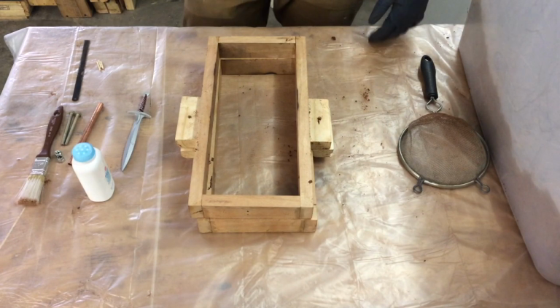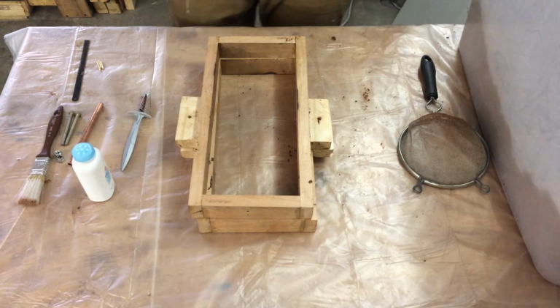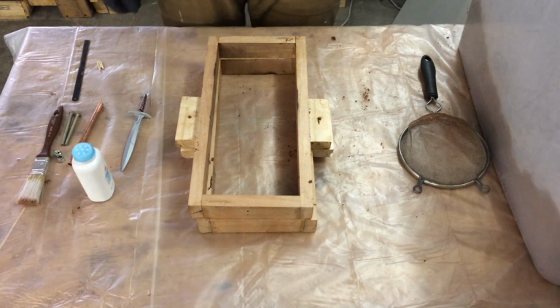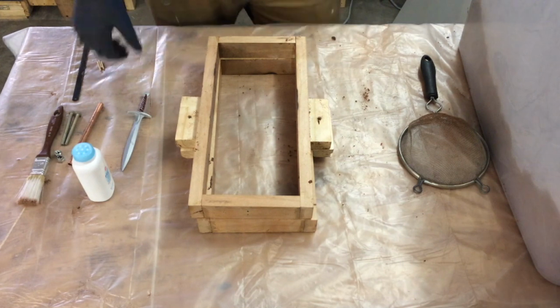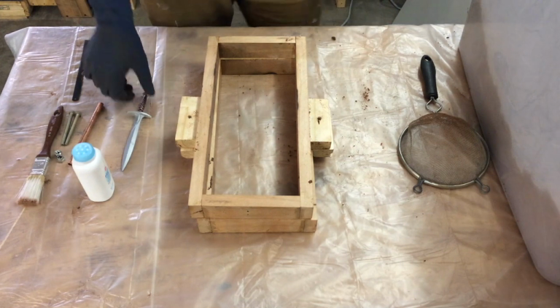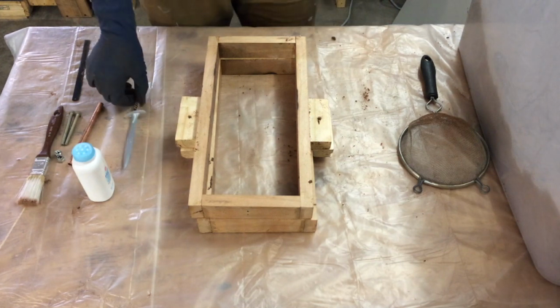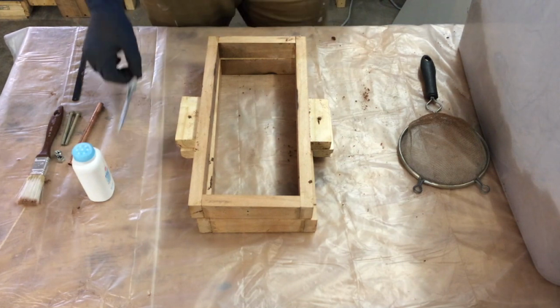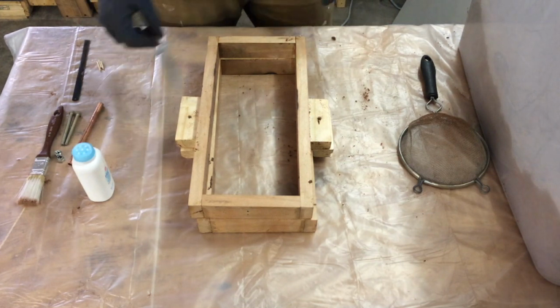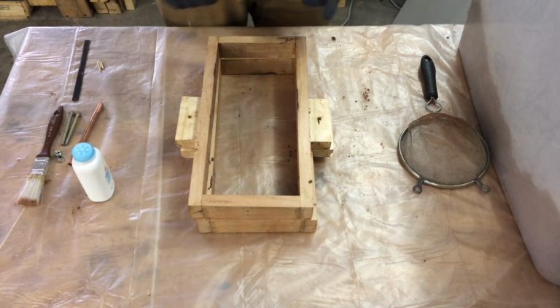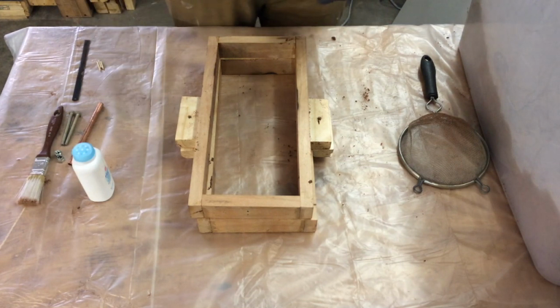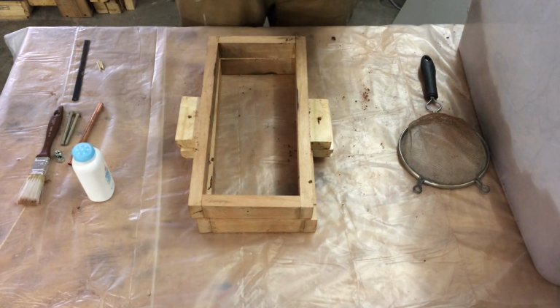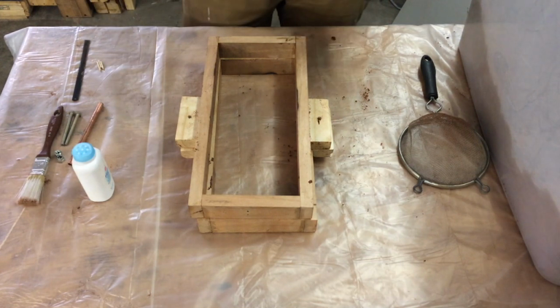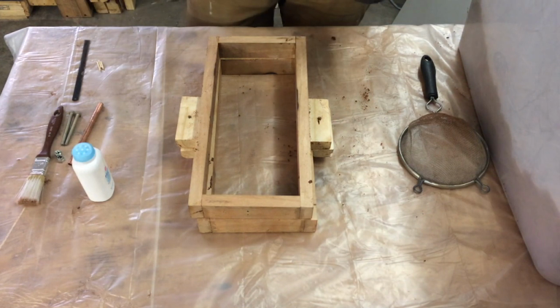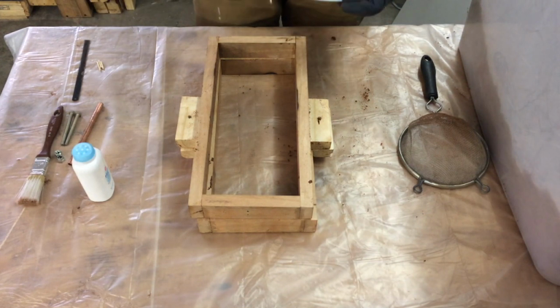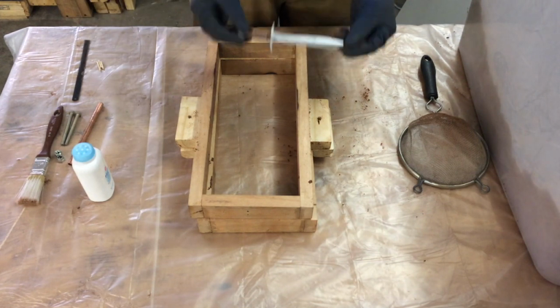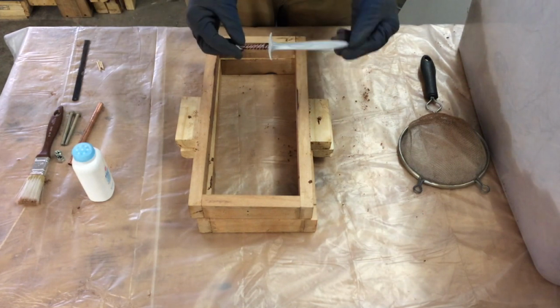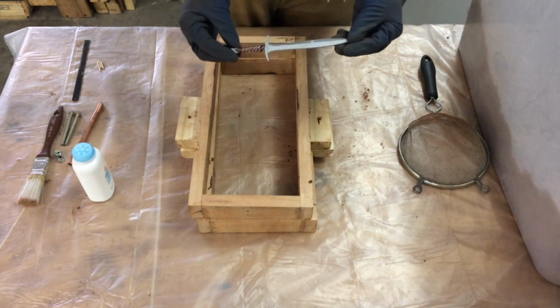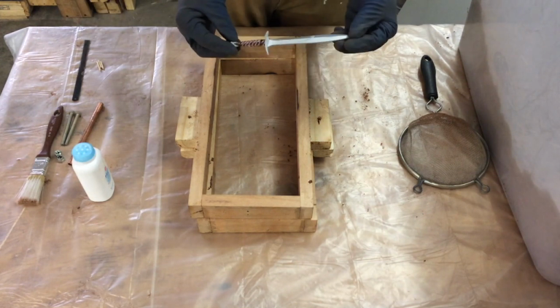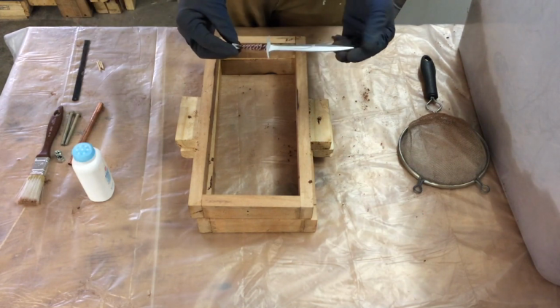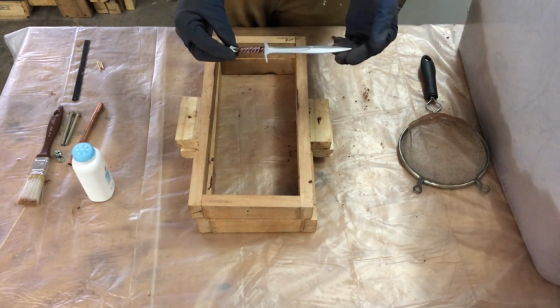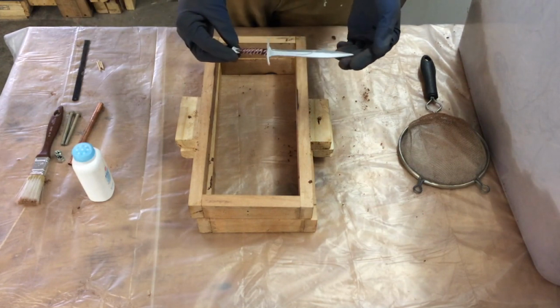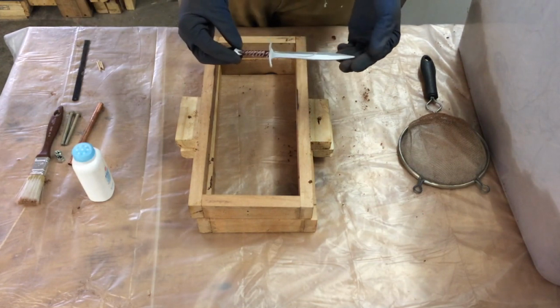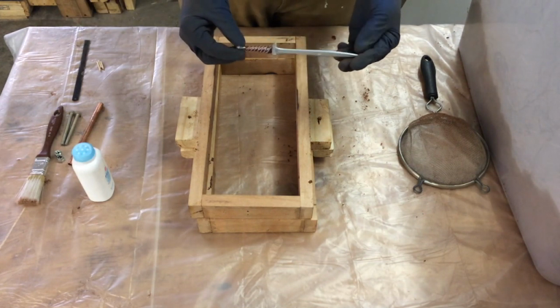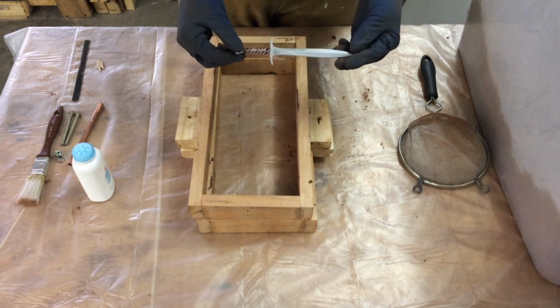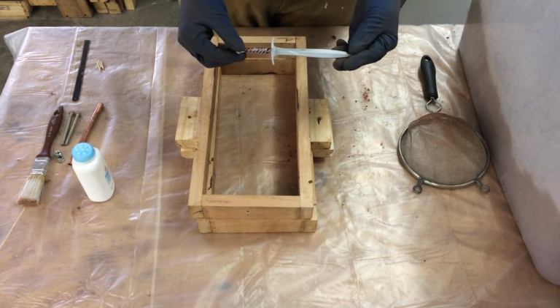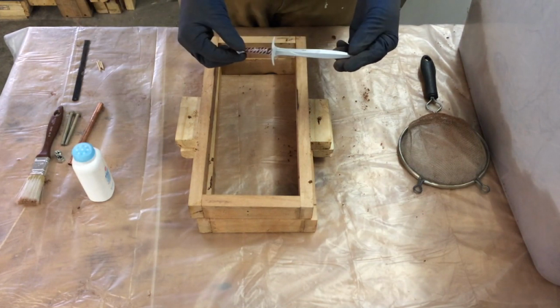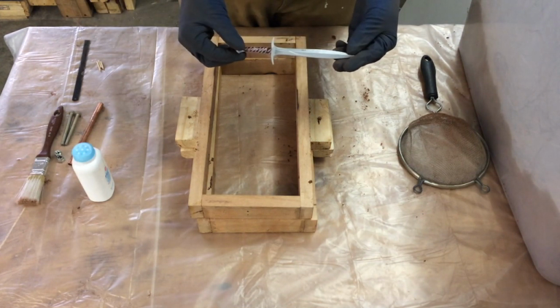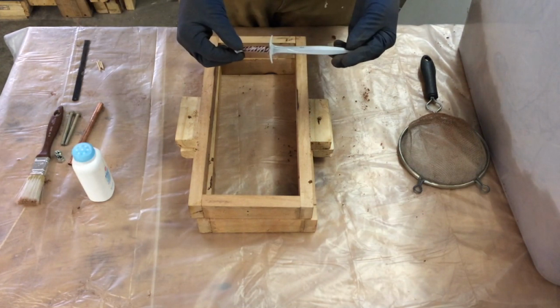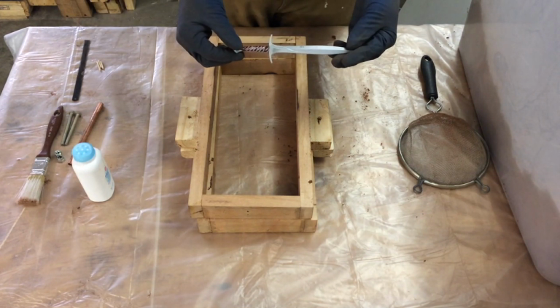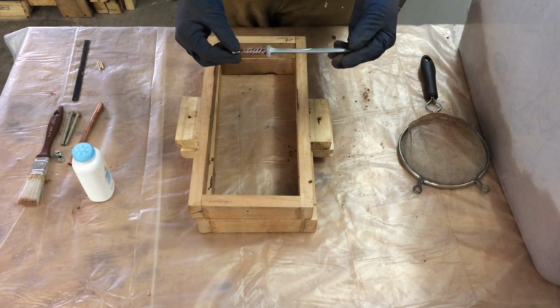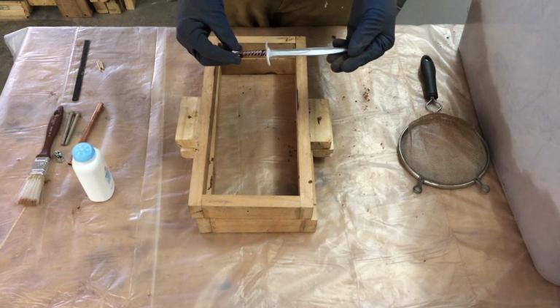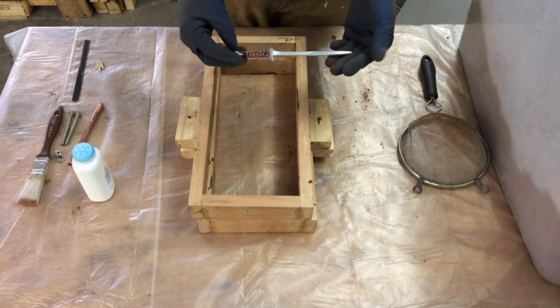In this video, I'll be casting a miniature version of Frodo's sword from Lord of the Rings and The Hobbit.